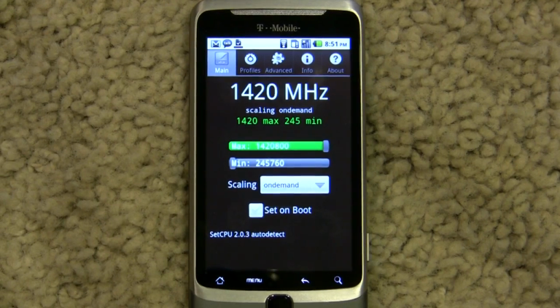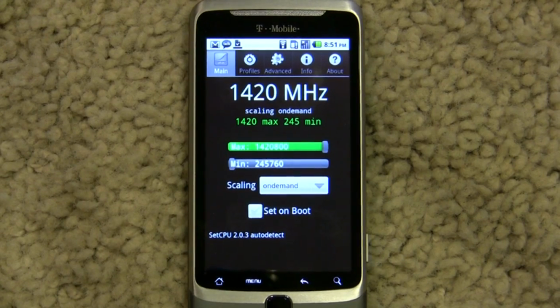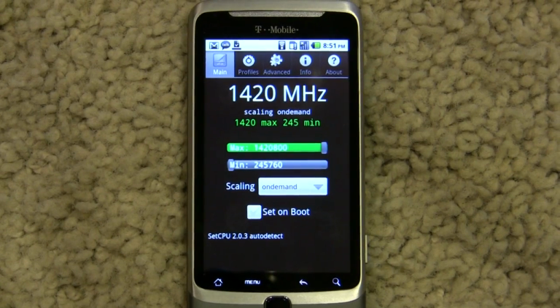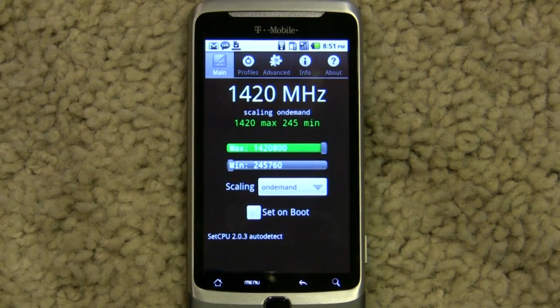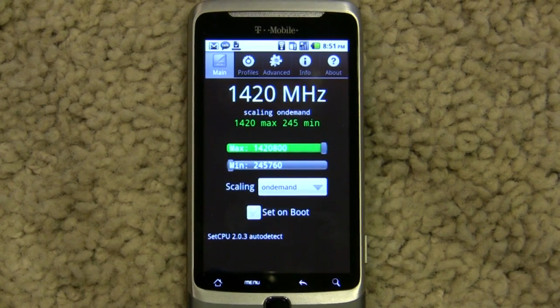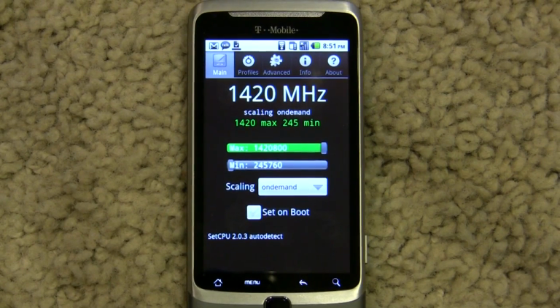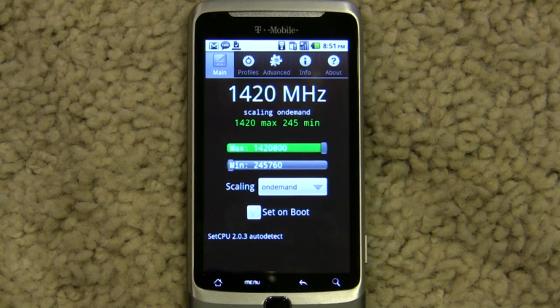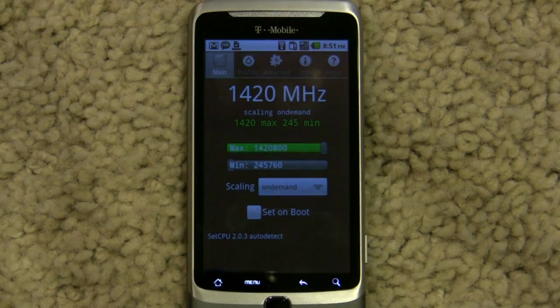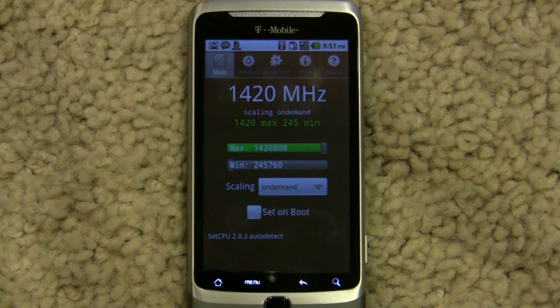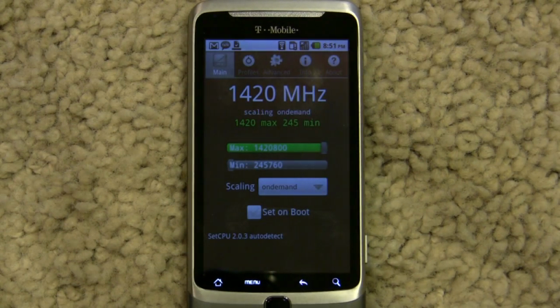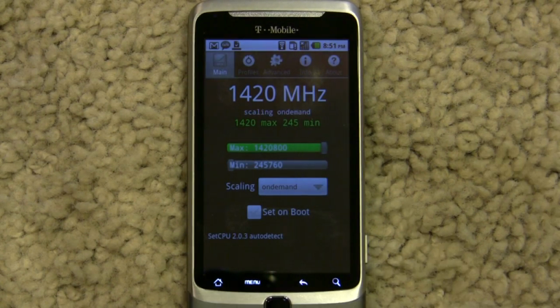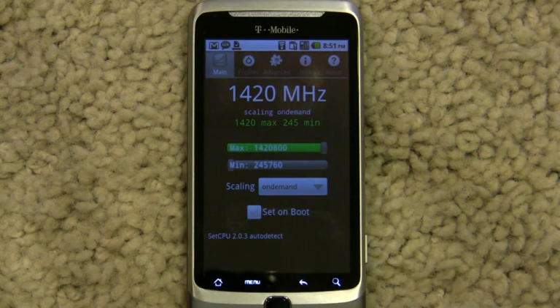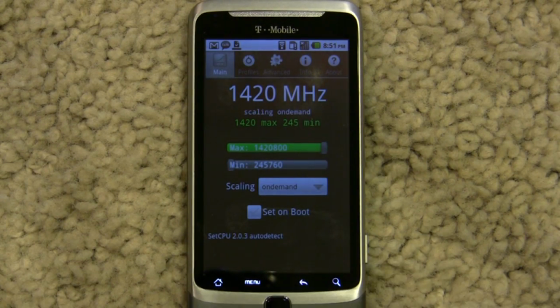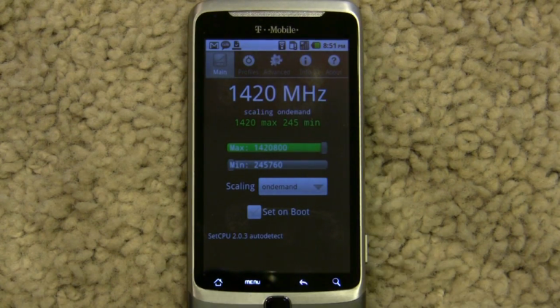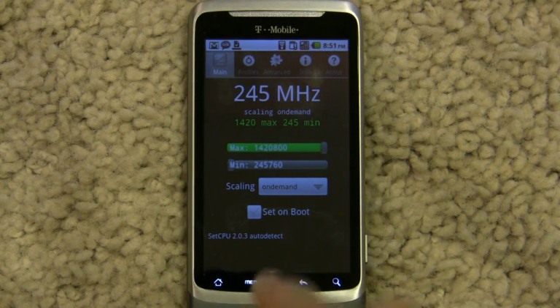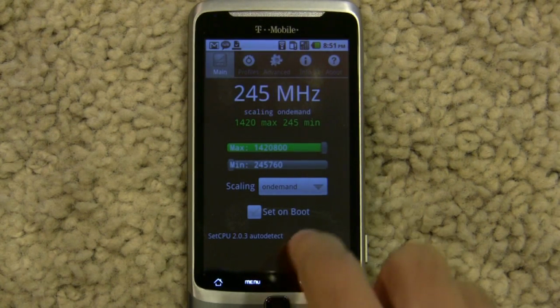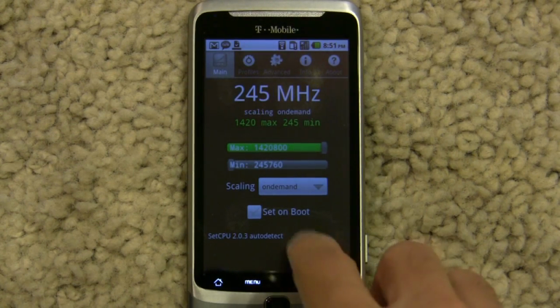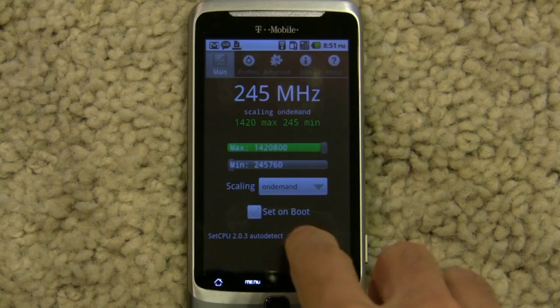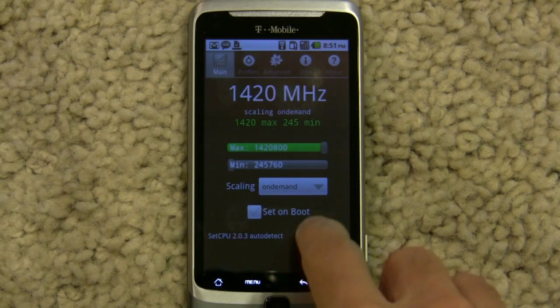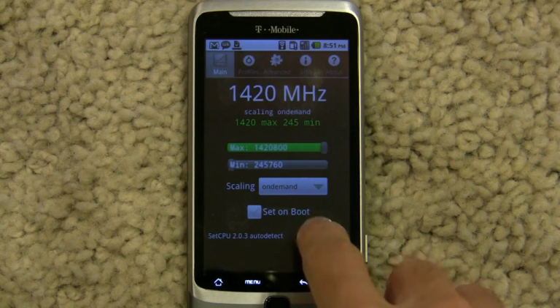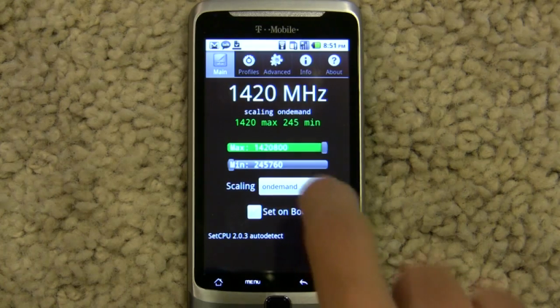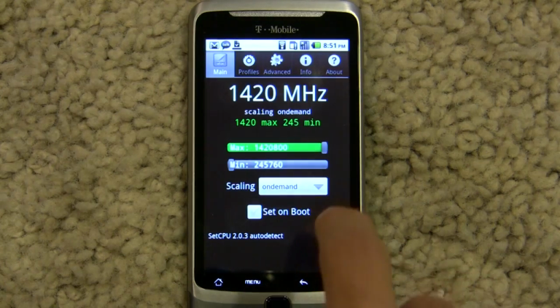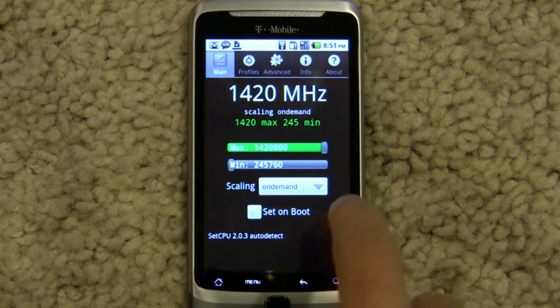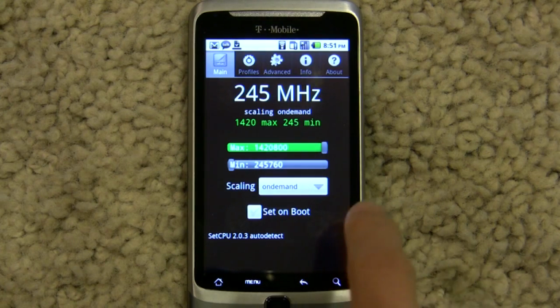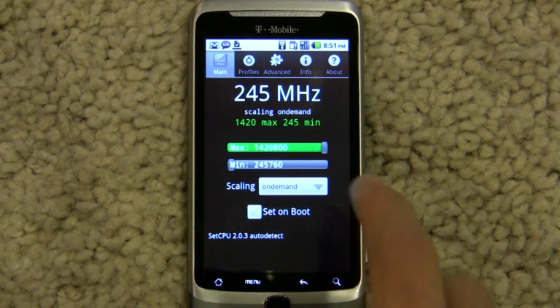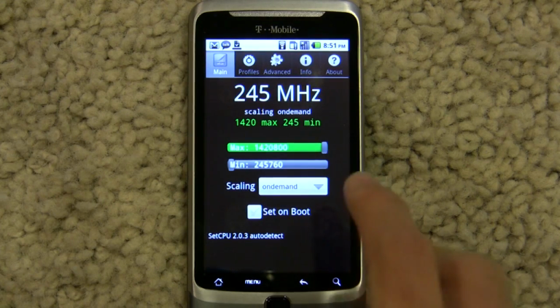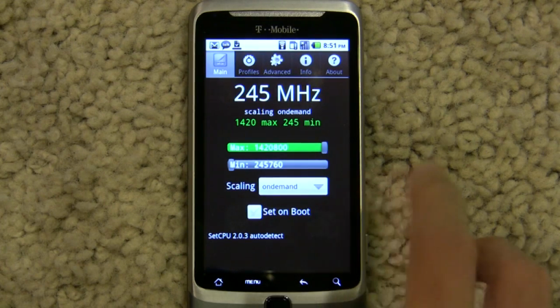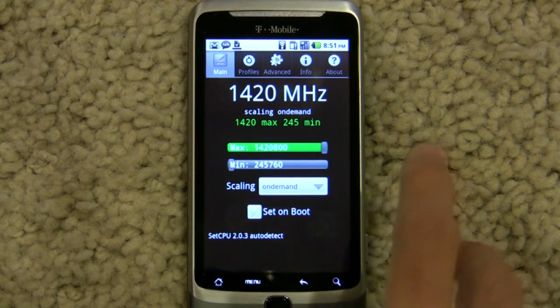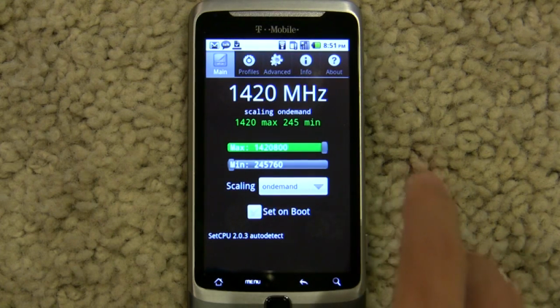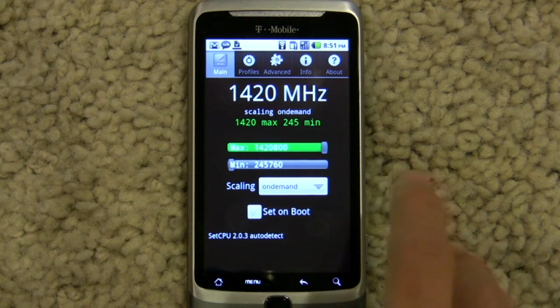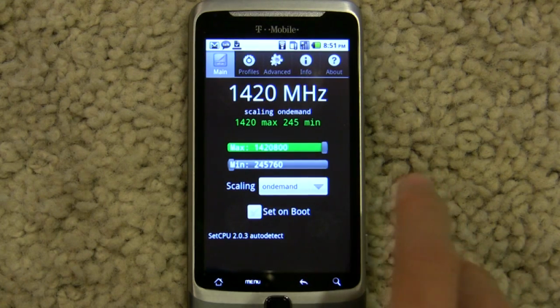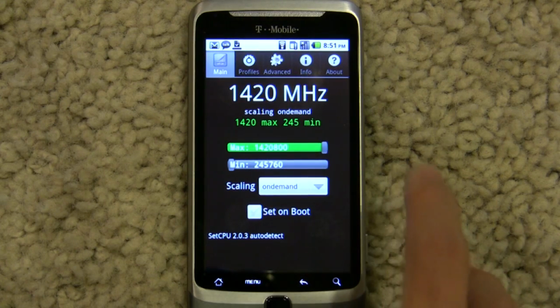Hey guys, this is Mike, aka CoolBH03K, presenting you my overclocked G2.